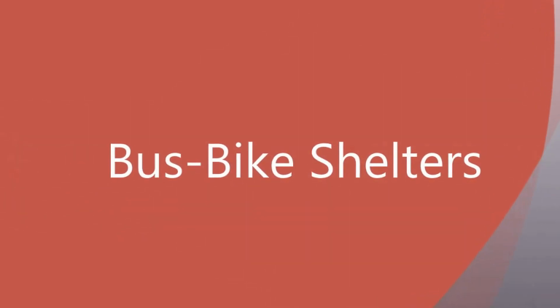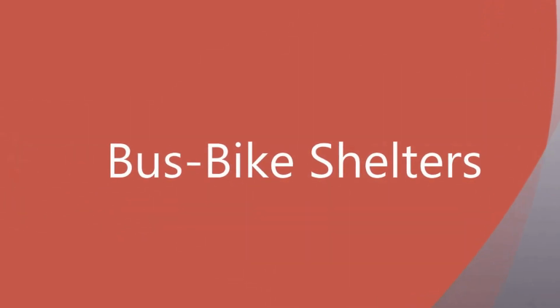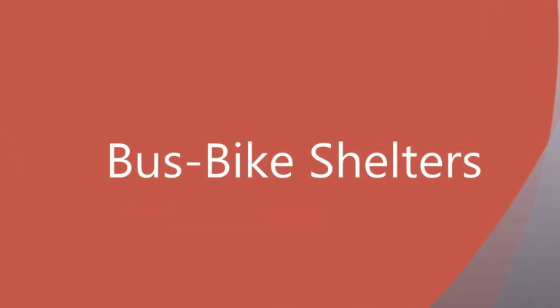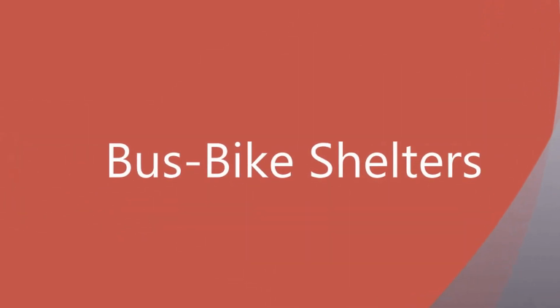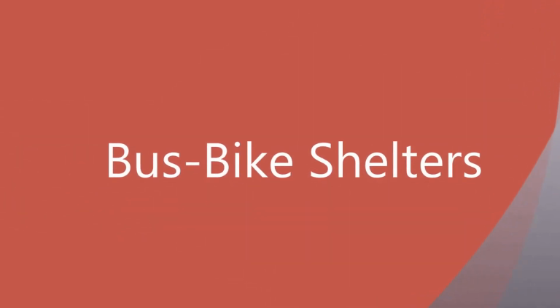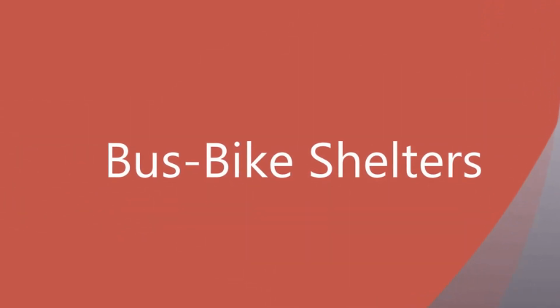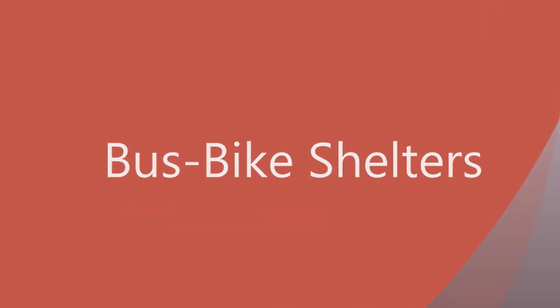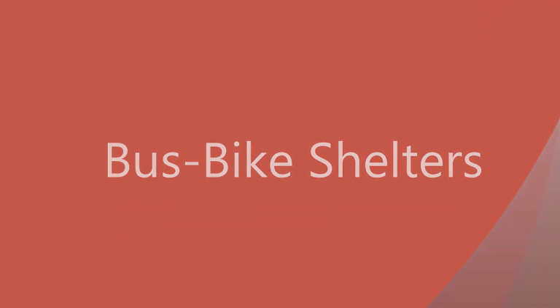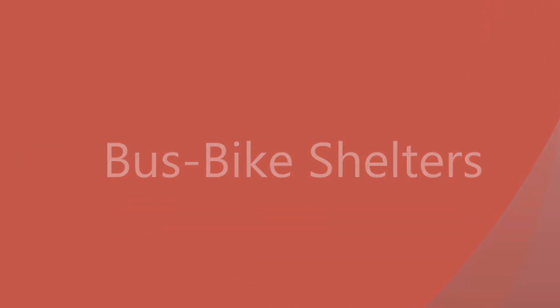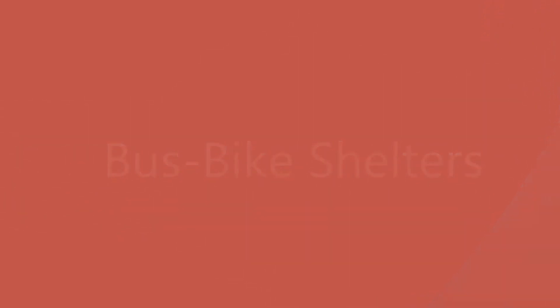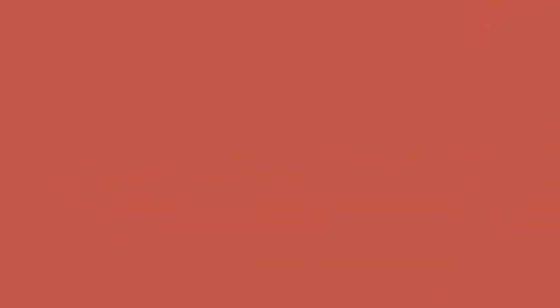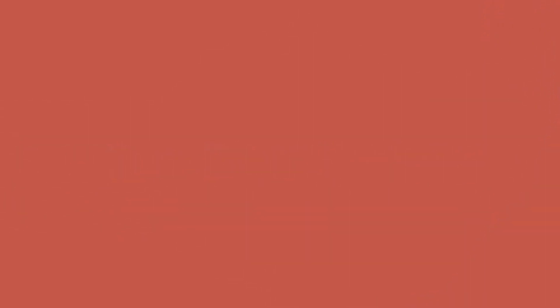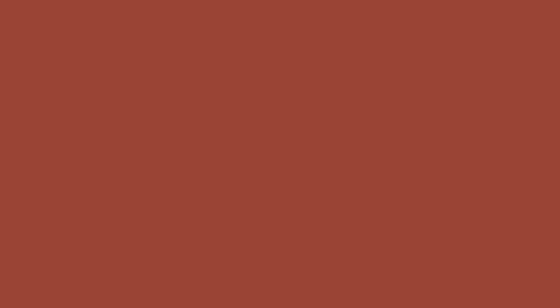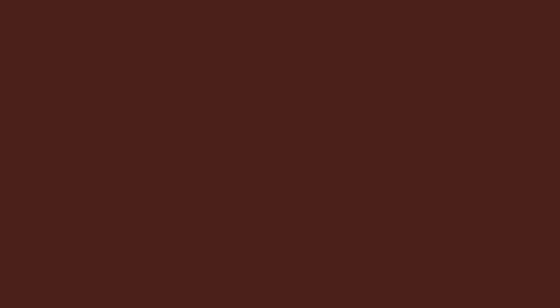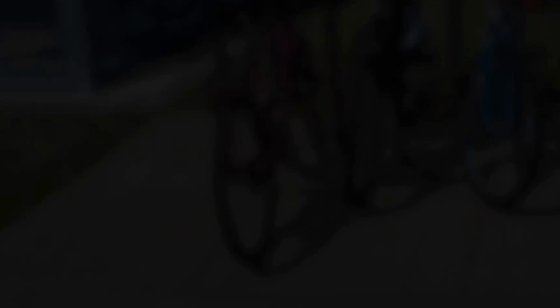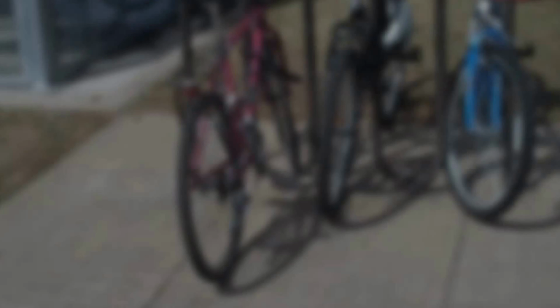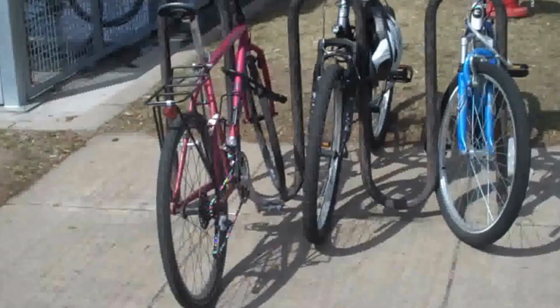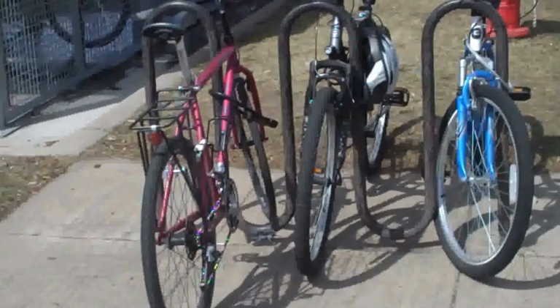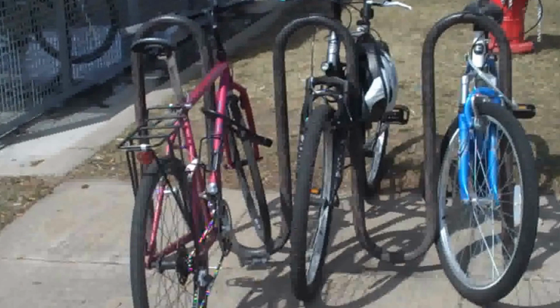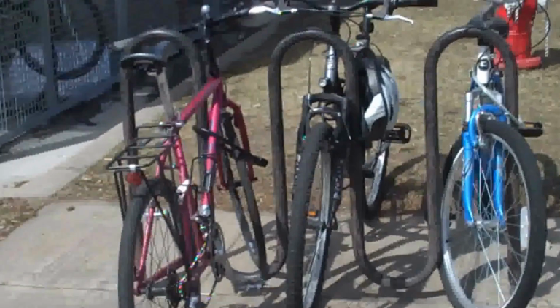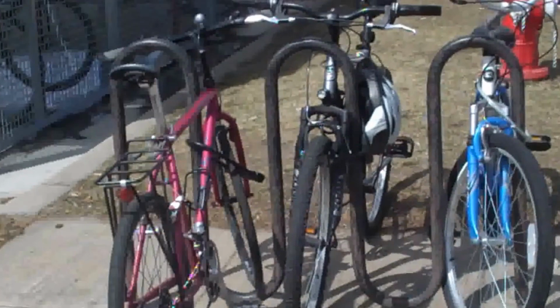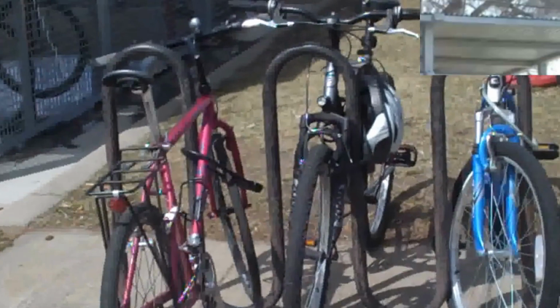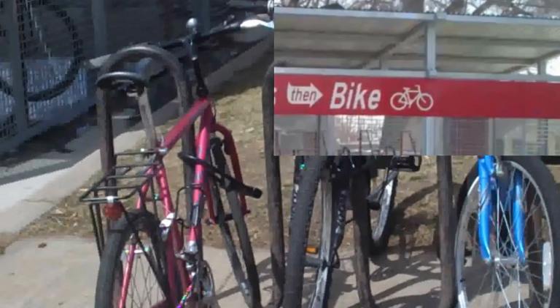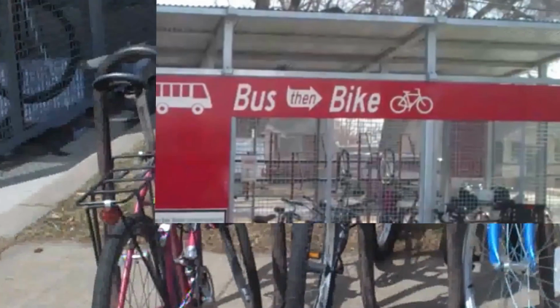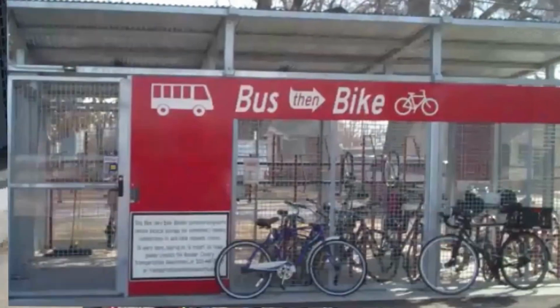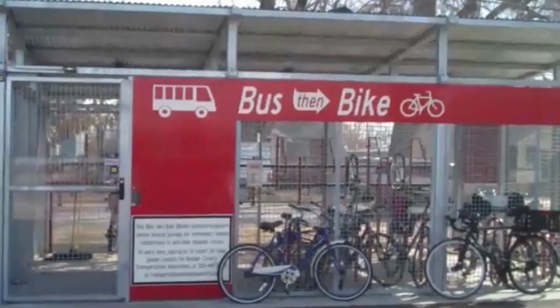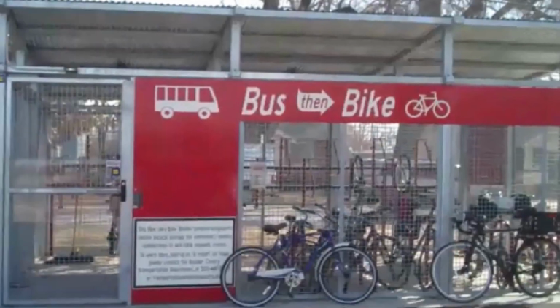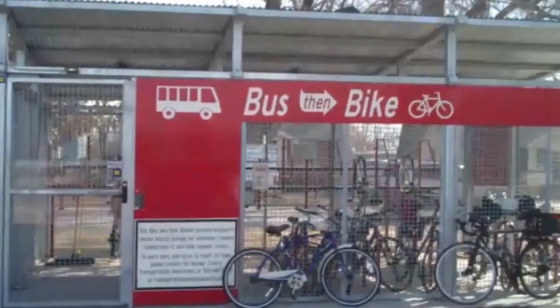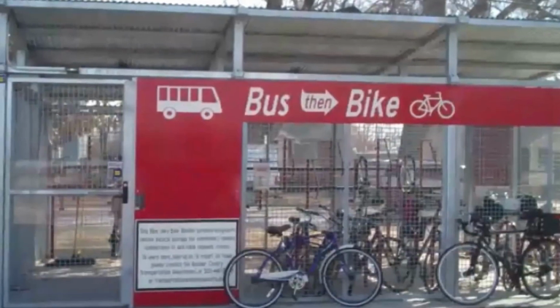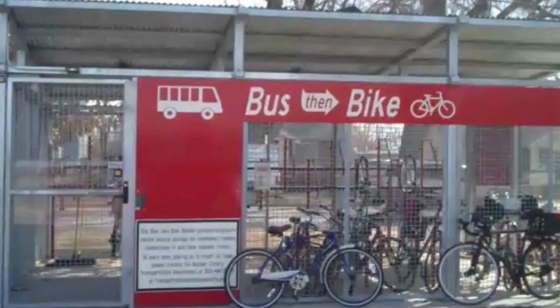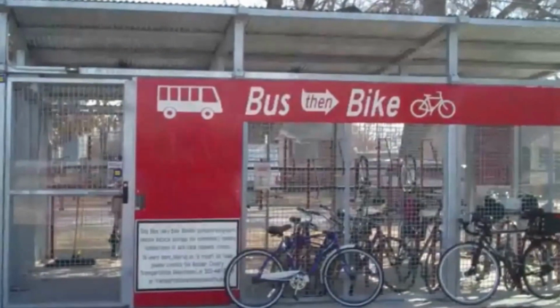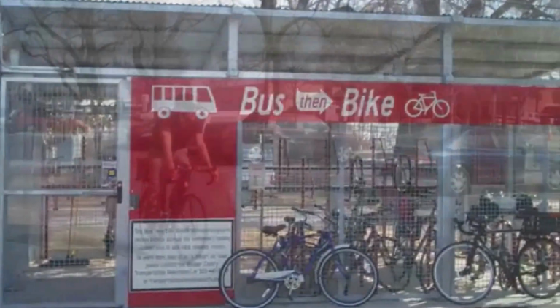Tired of leaving your bike locked up outside? Boulder County's bus bike shelters are the answer for you.